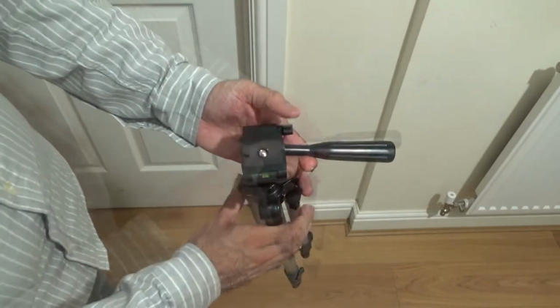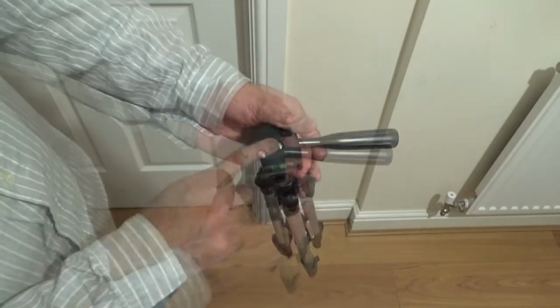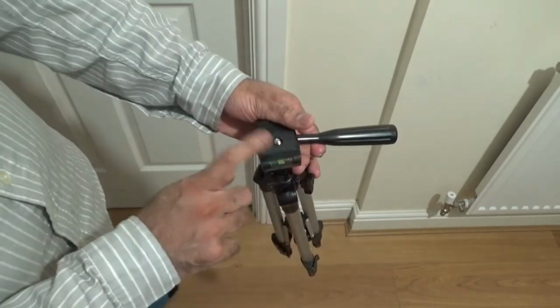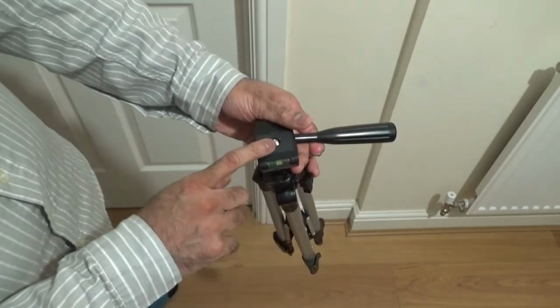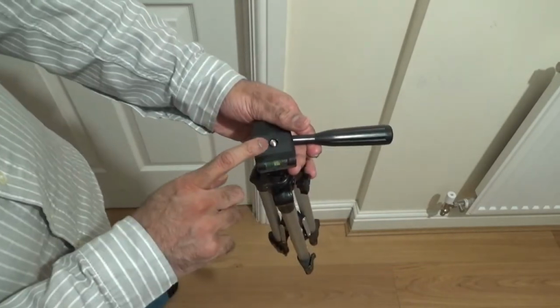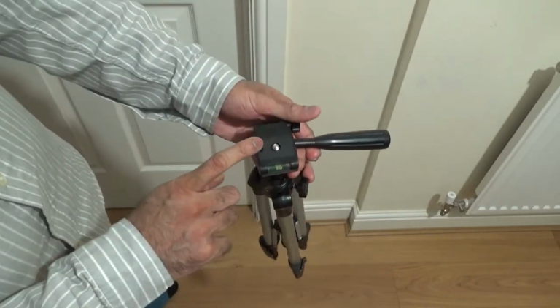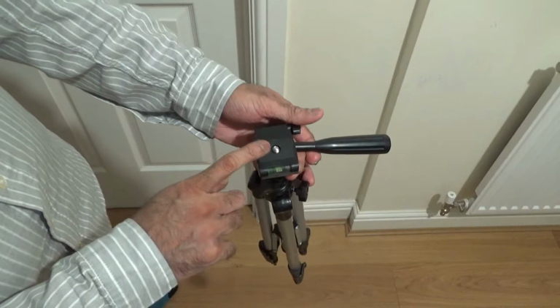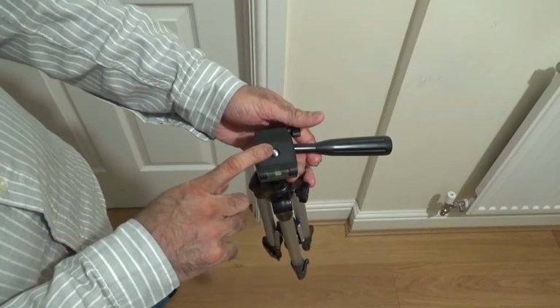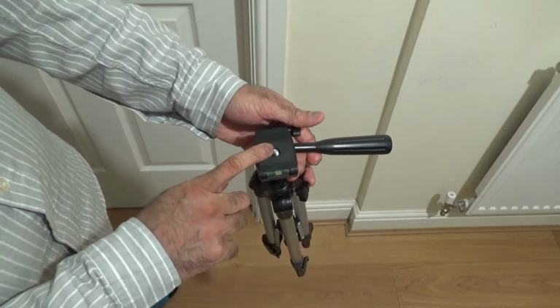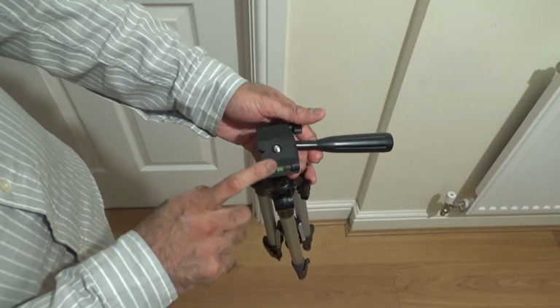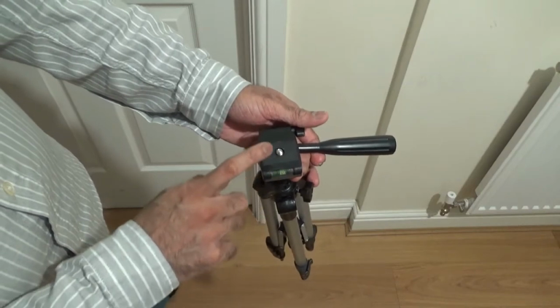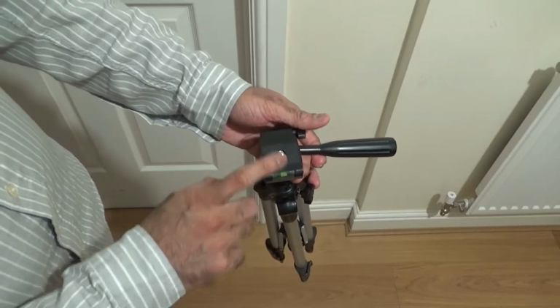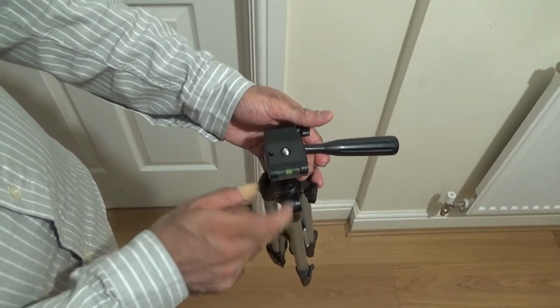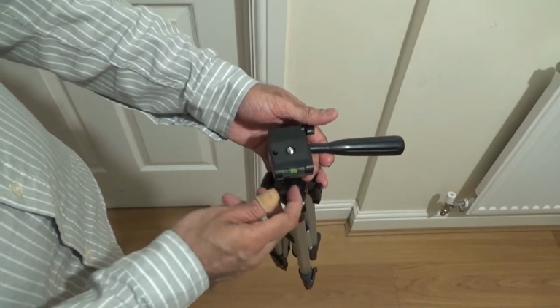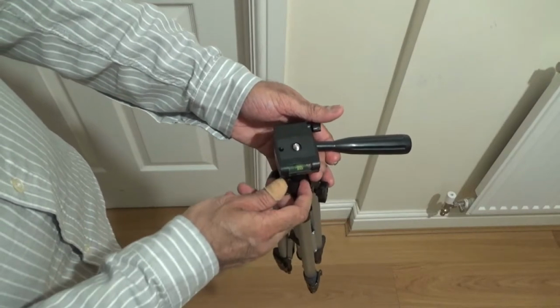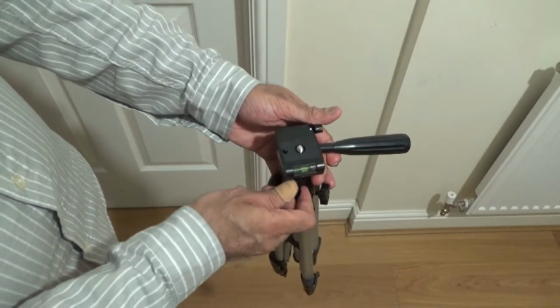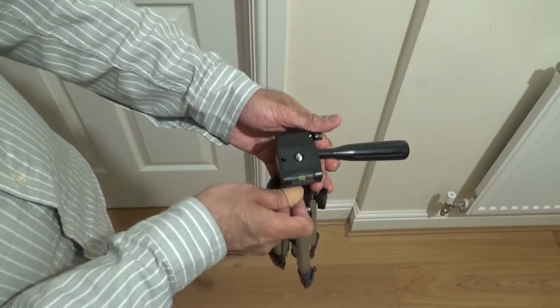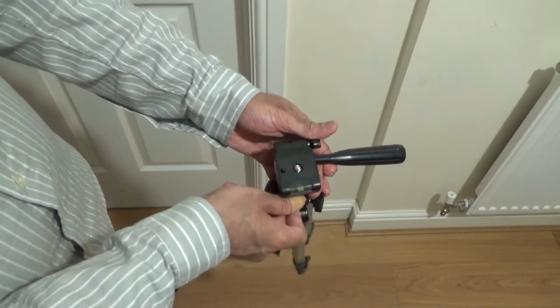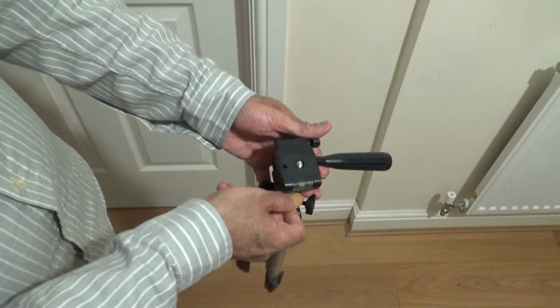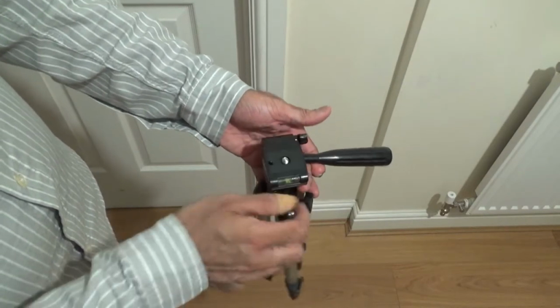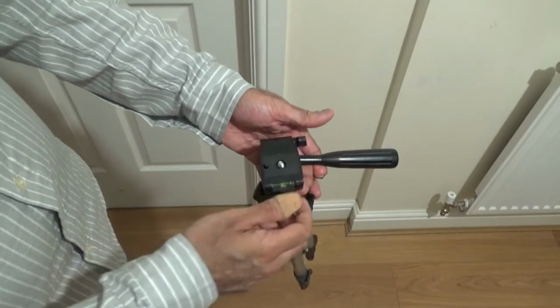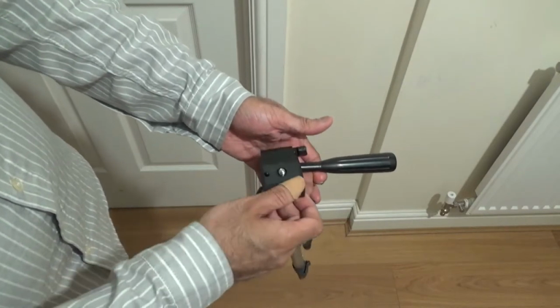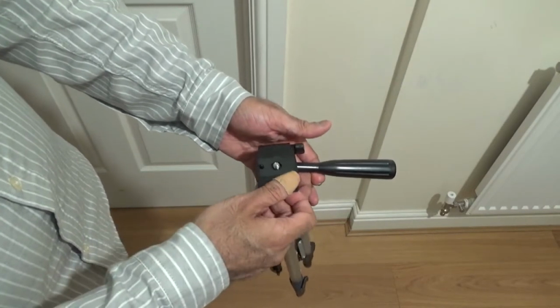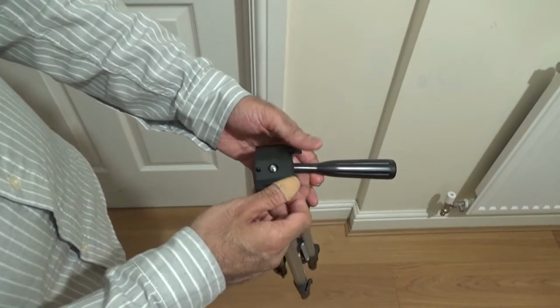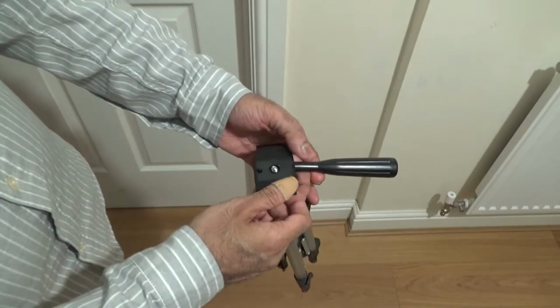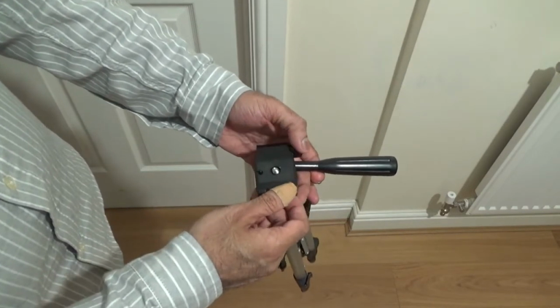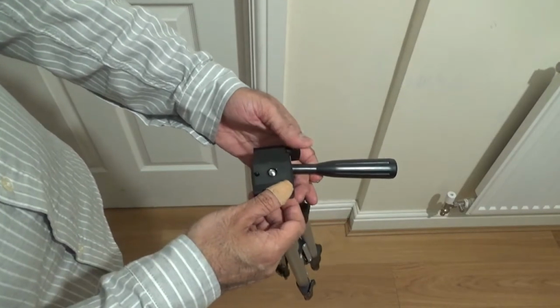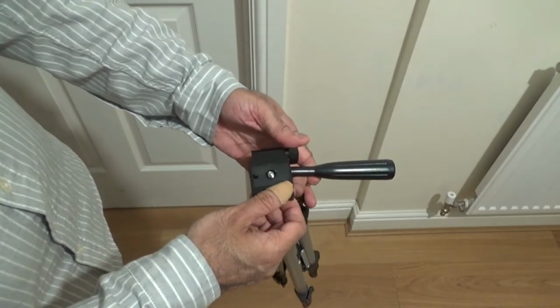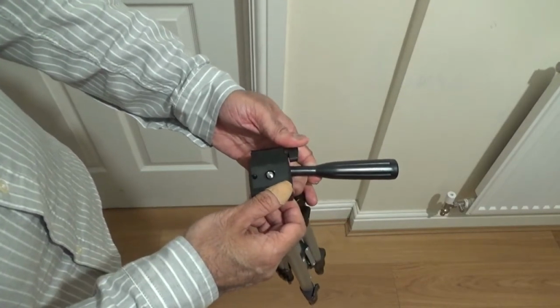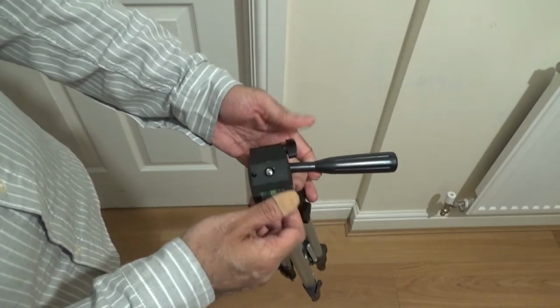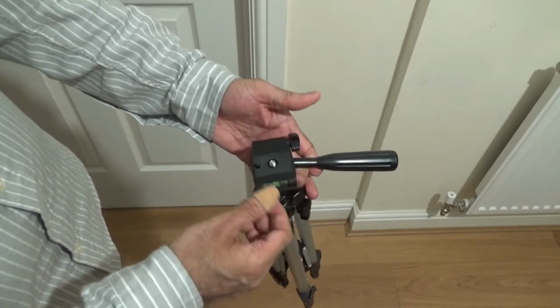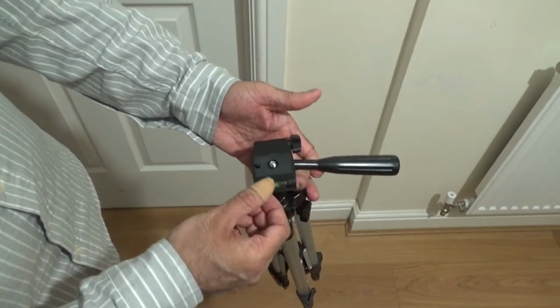It has a standard mount, compatible with DSLRs, camcorders, action cams — things like that. And then it locks off like so.